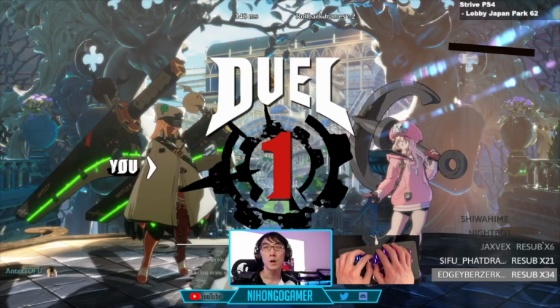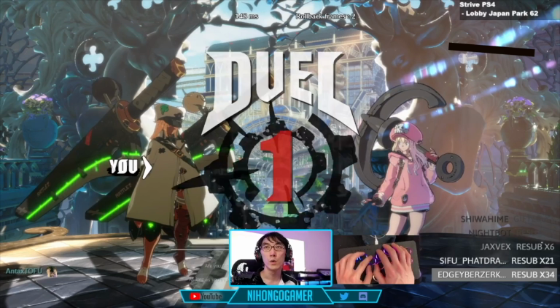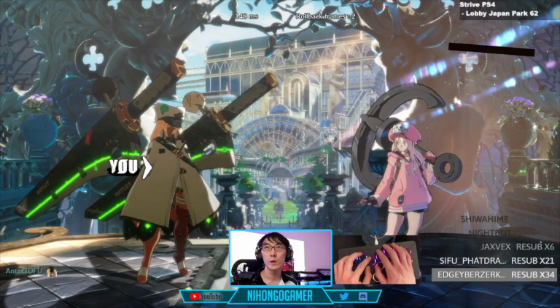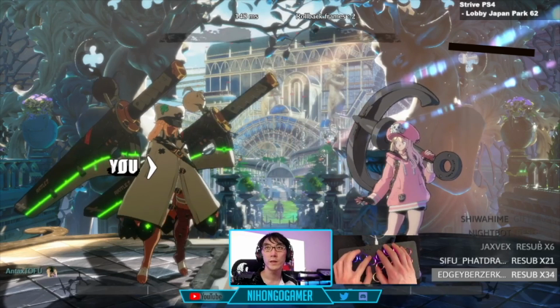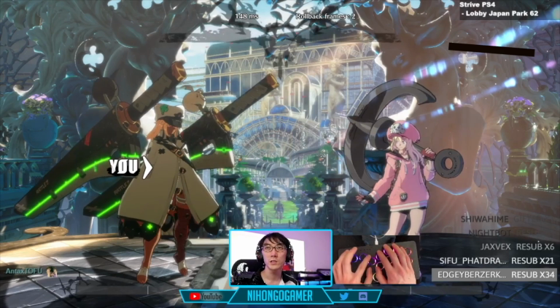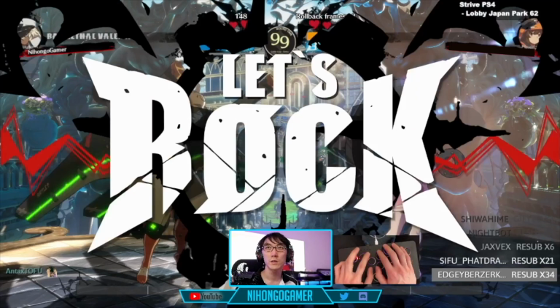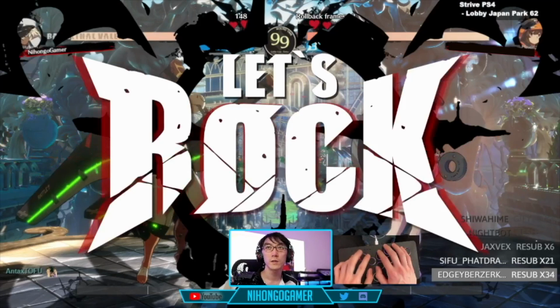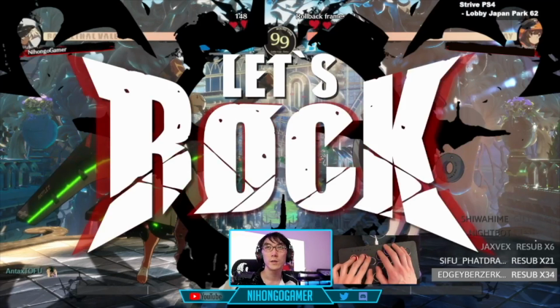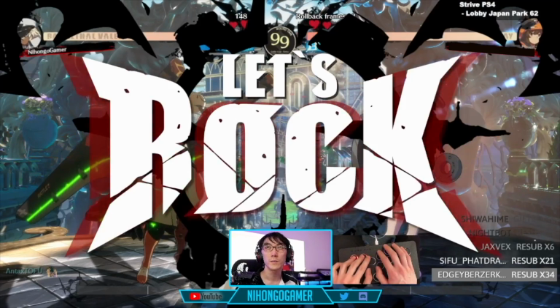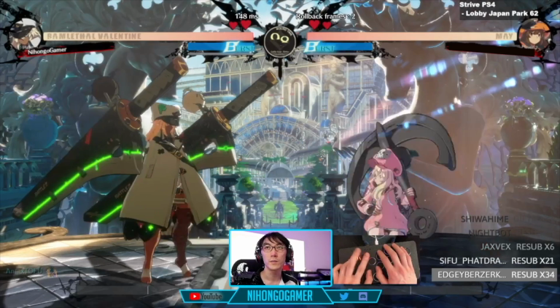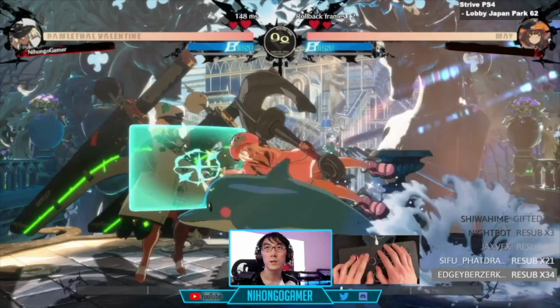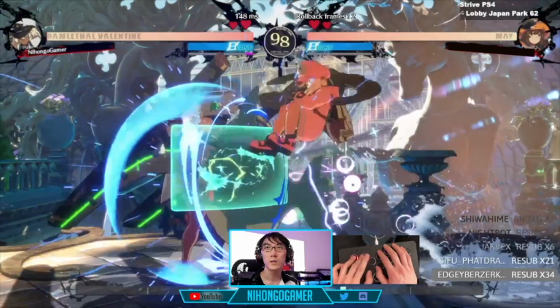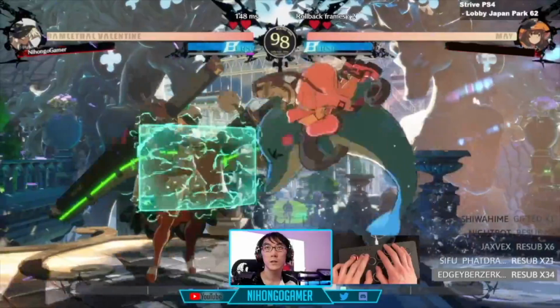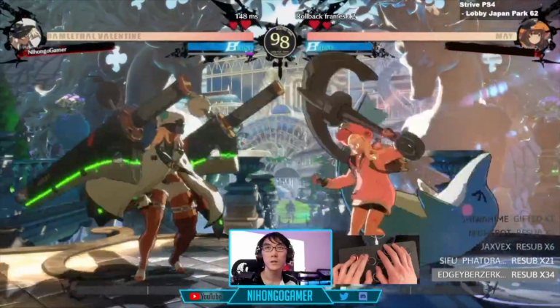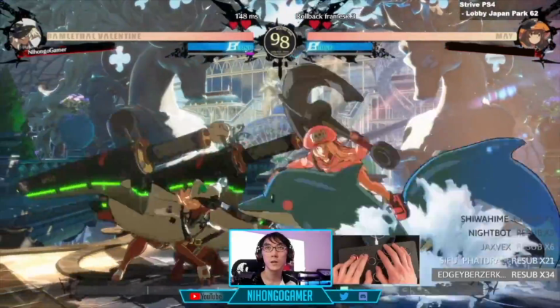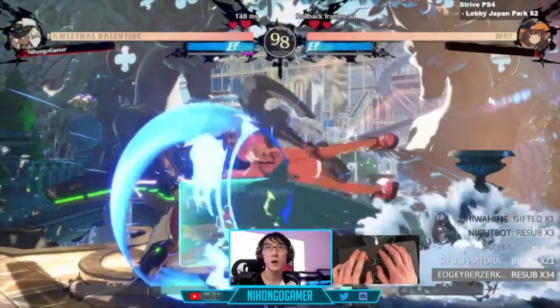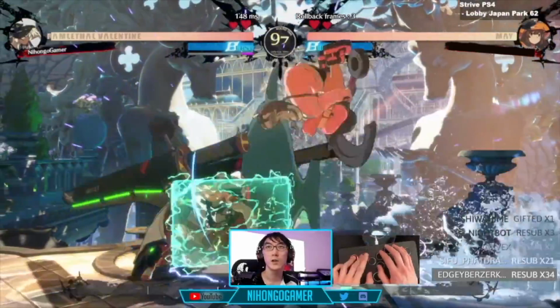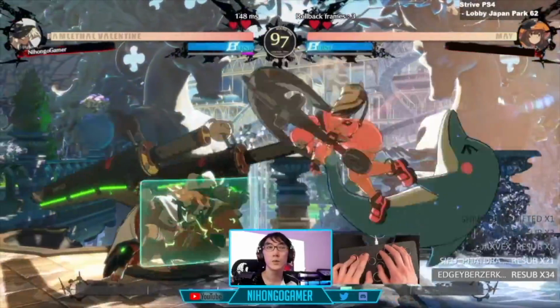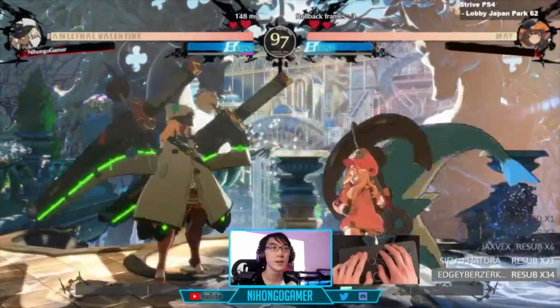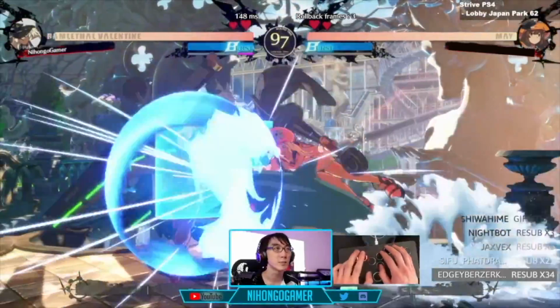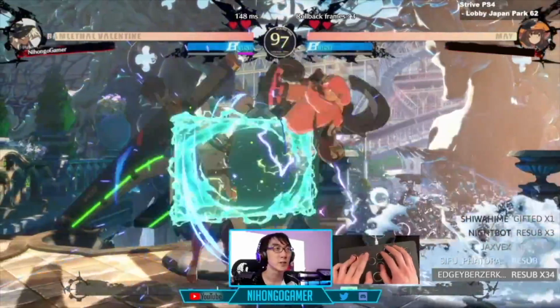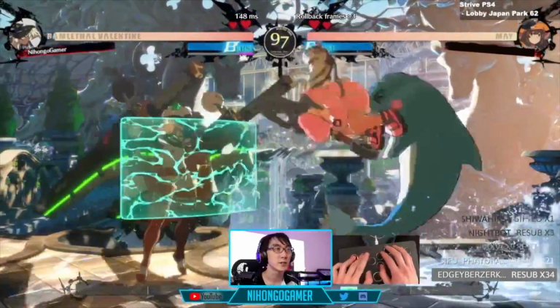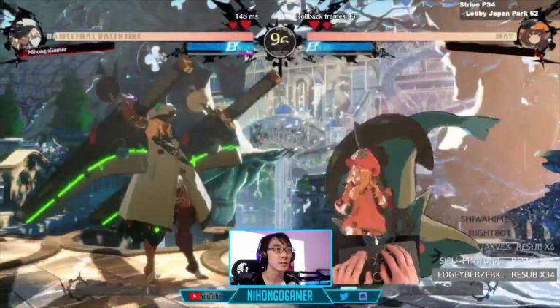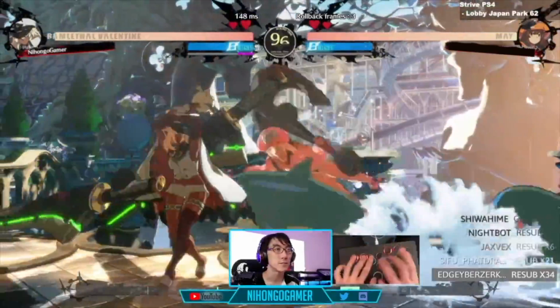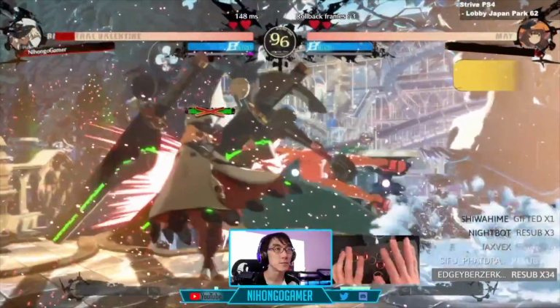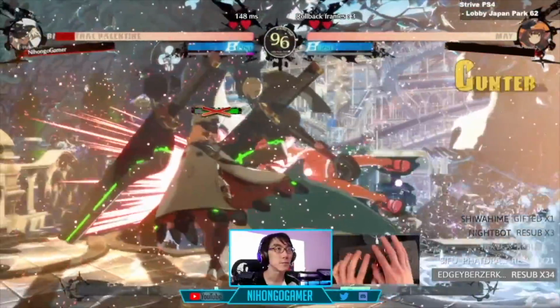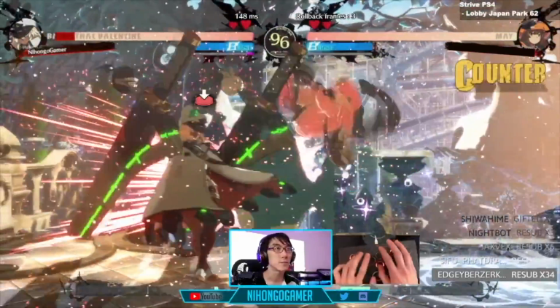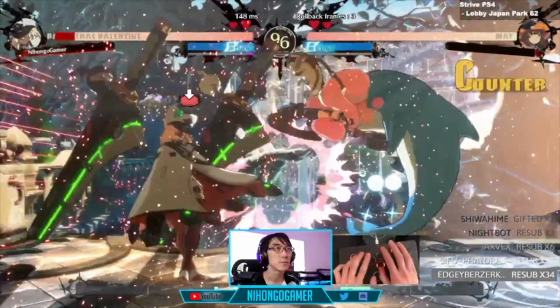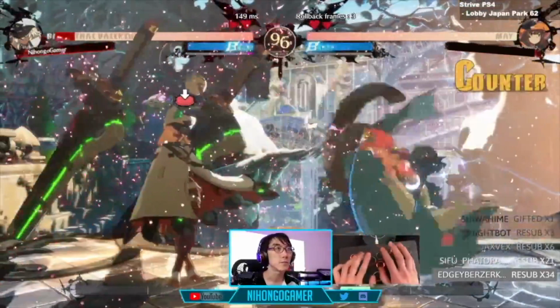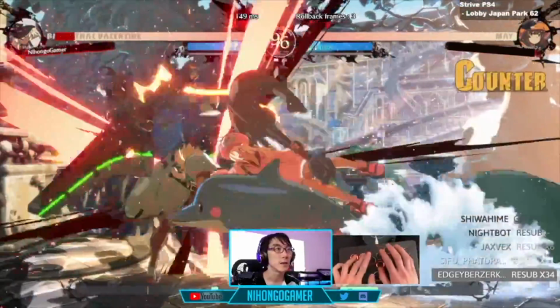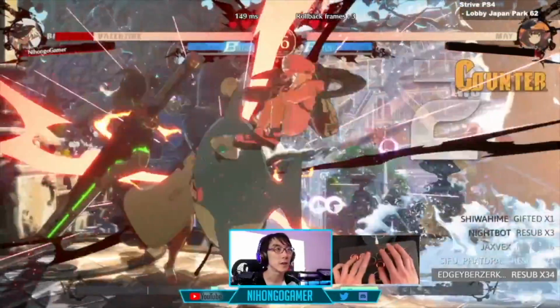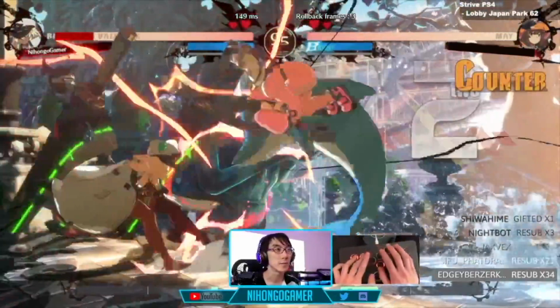Jokes aside, even though macro buttons aren't allowed in tournaments and are certainly frowned upon online, a feature like this can certainly make offline single-player fun and potentially useful for one-handed or injury players. Sadly, if you play fighting games on Switch, you're already all too used to being a second-class citizen.